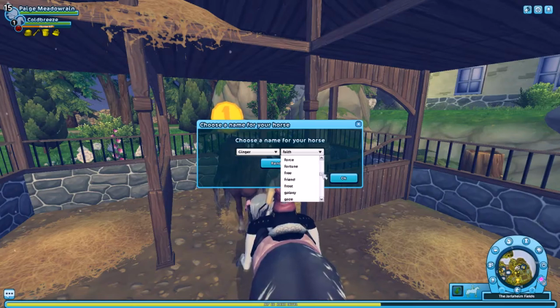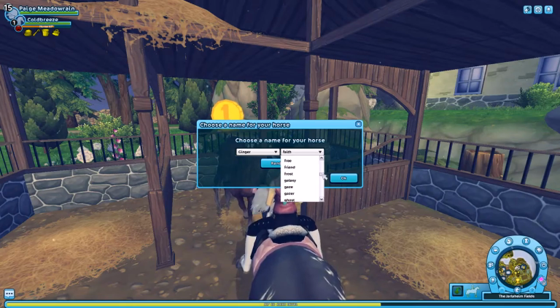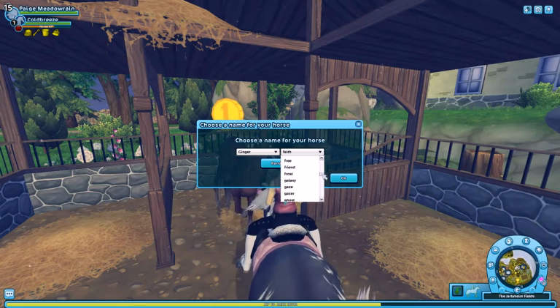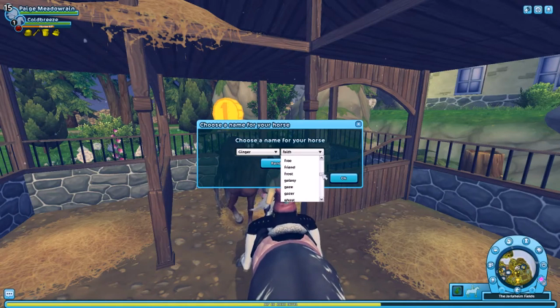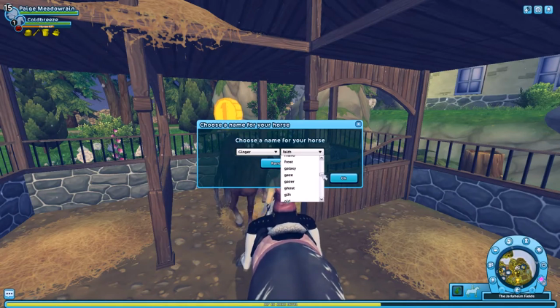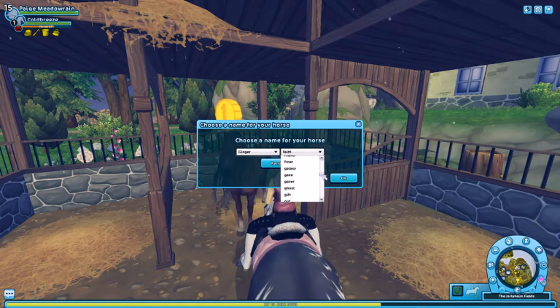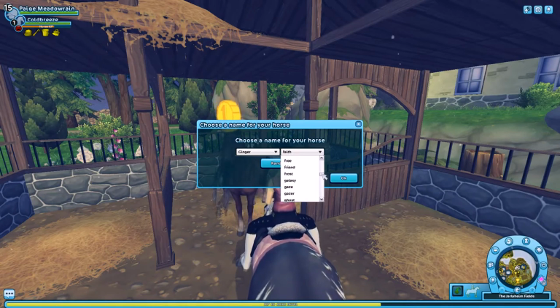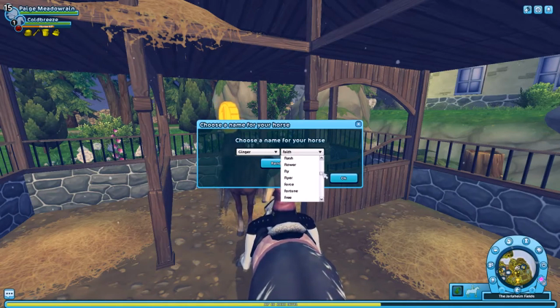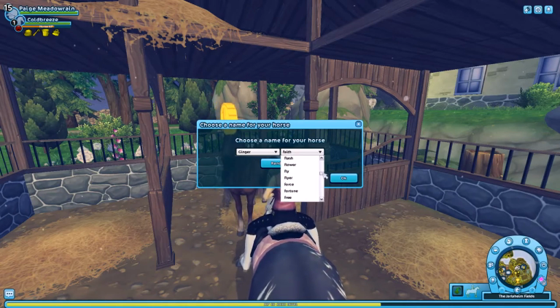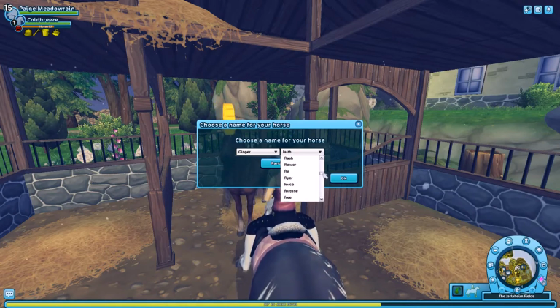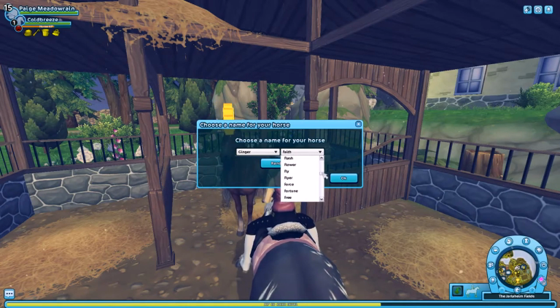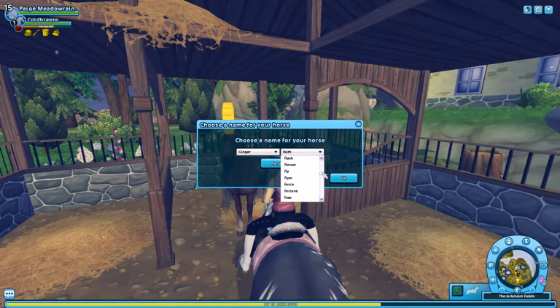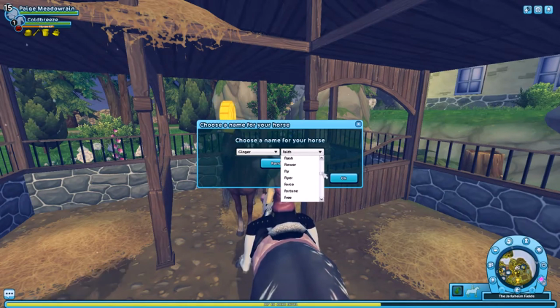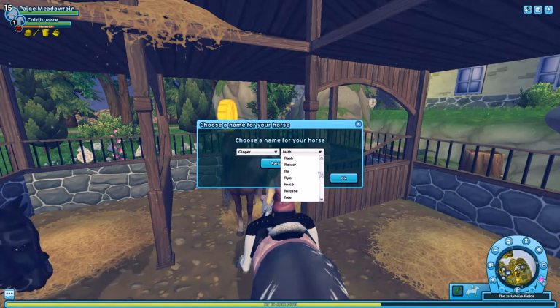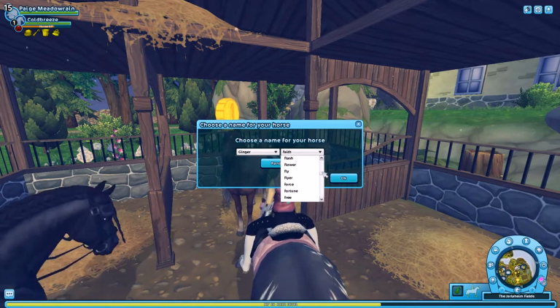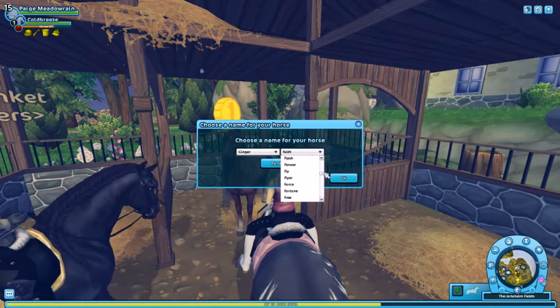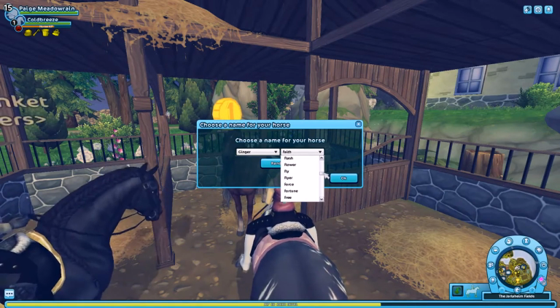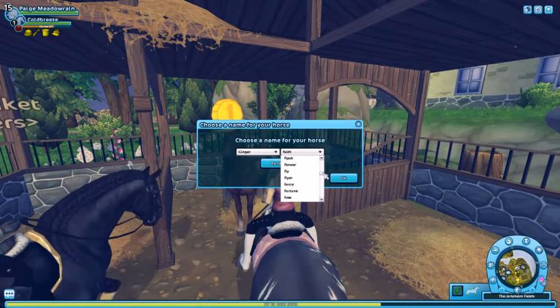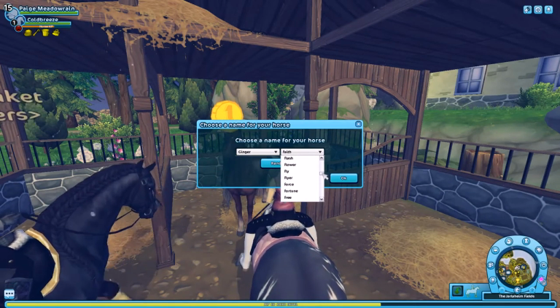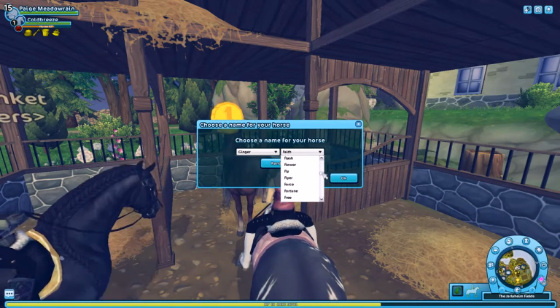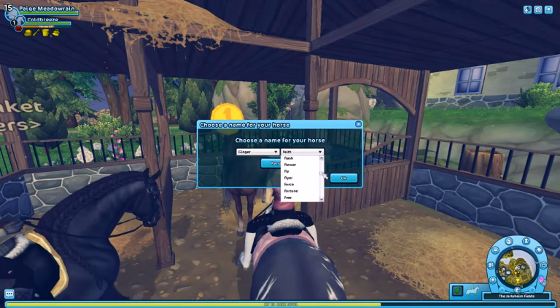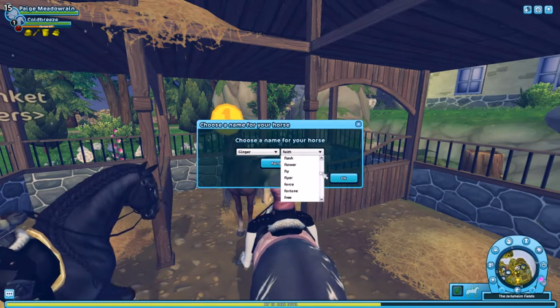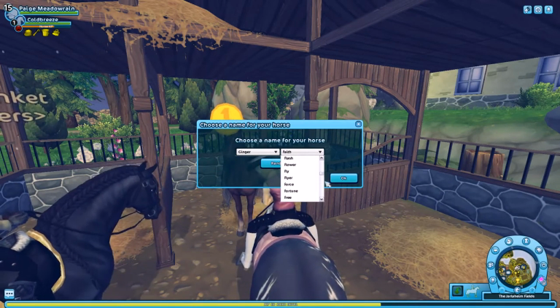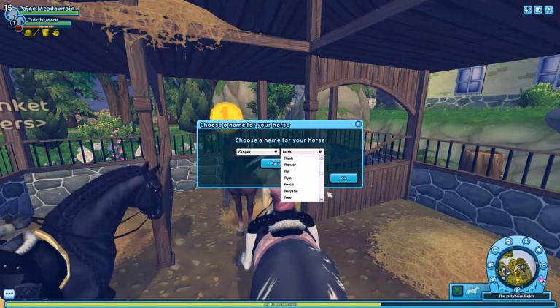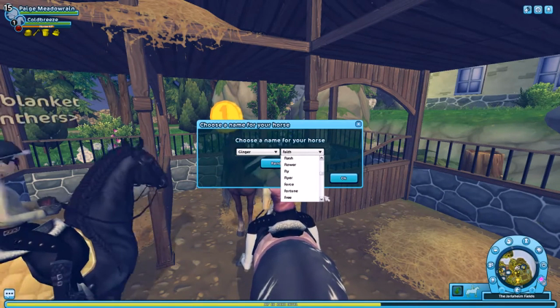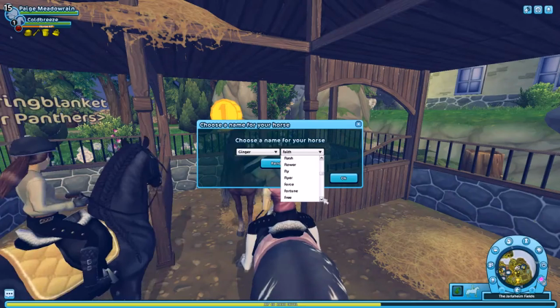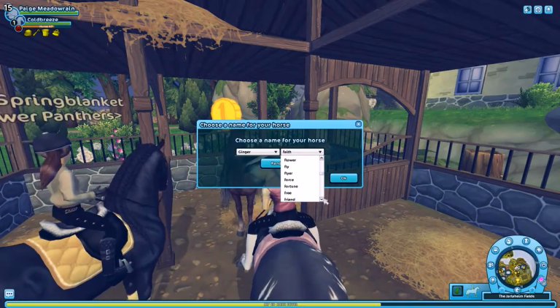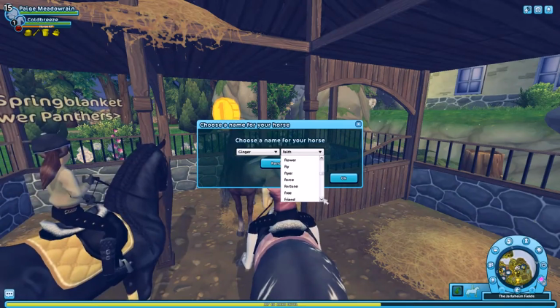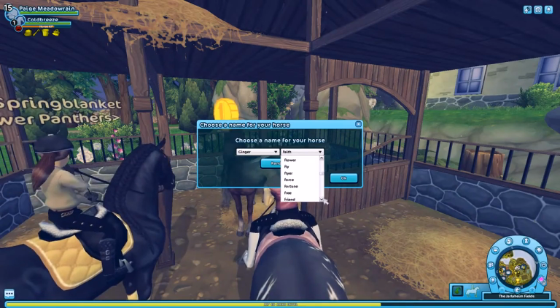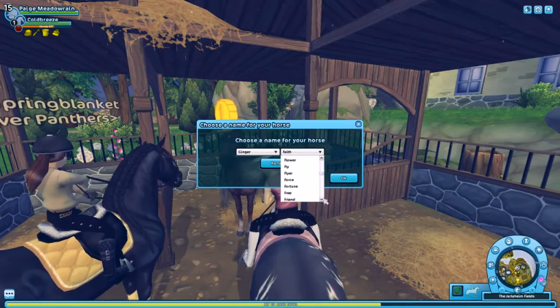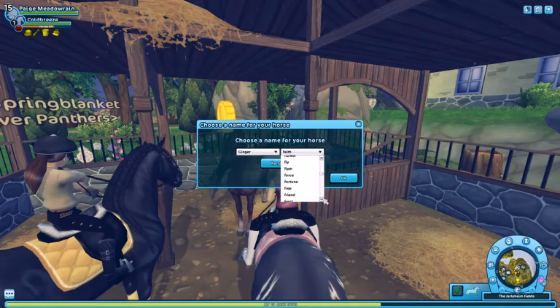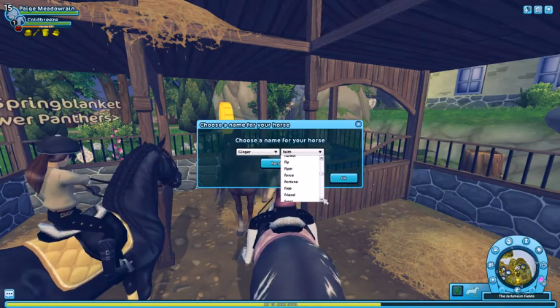I don't get why people on YouTube are giving these horses so much hate, because they're just so pretty.